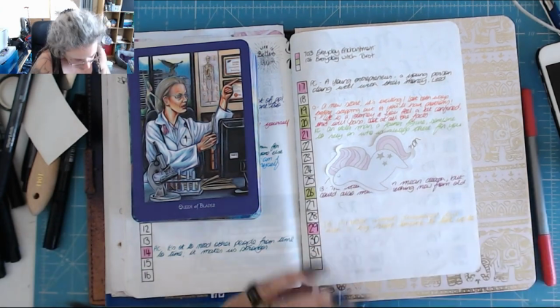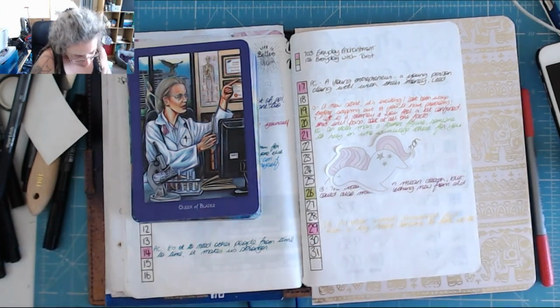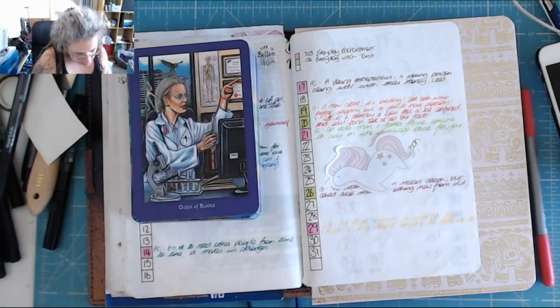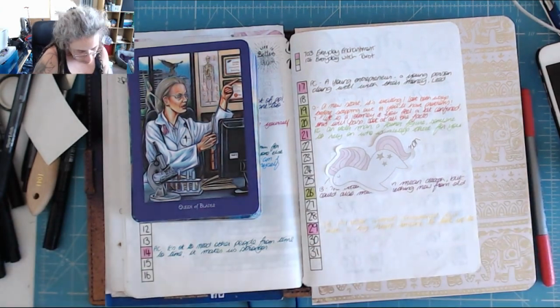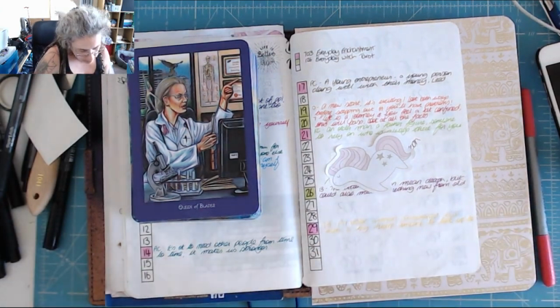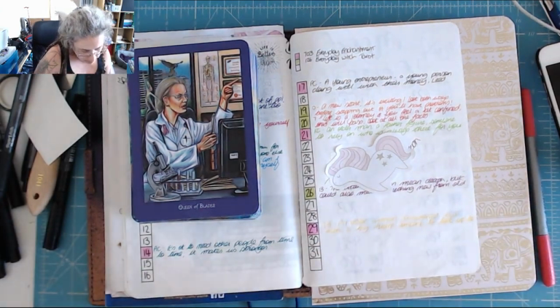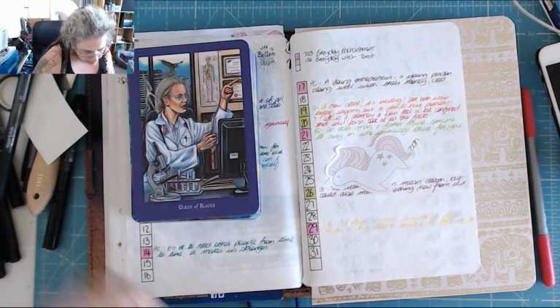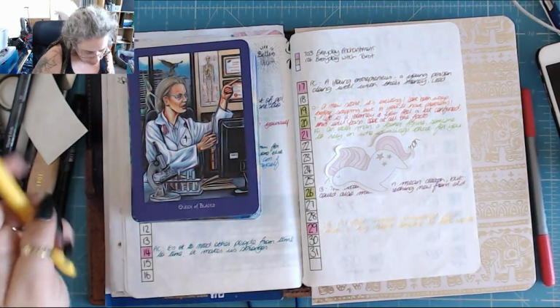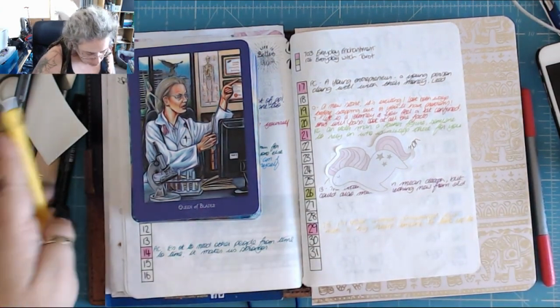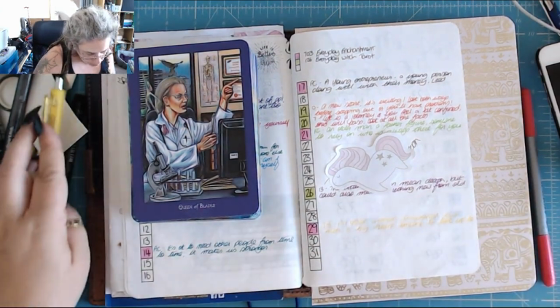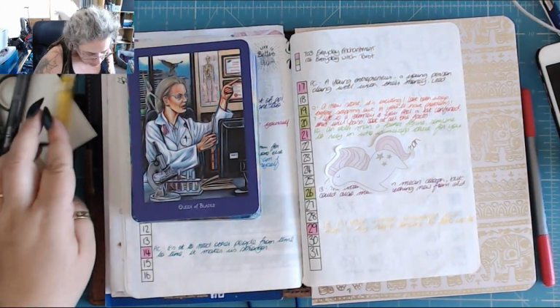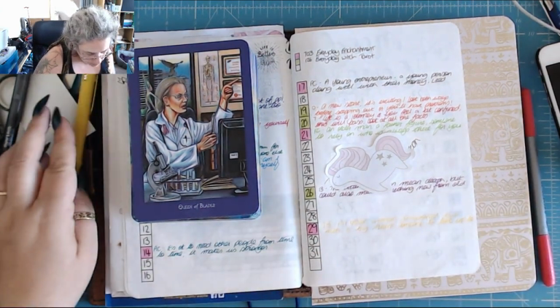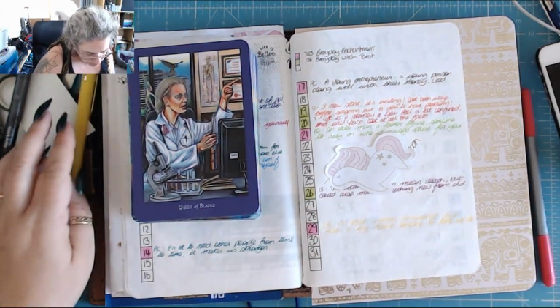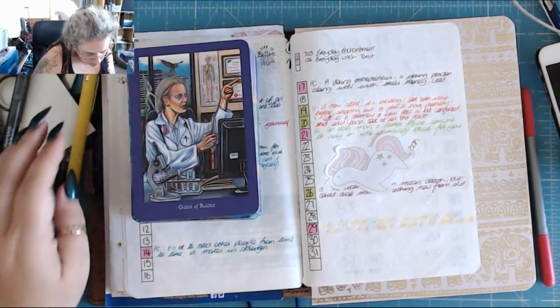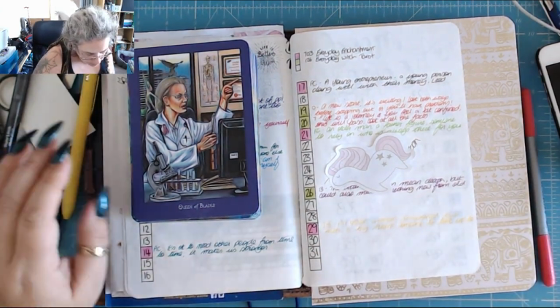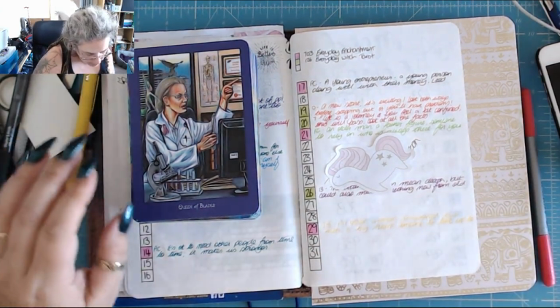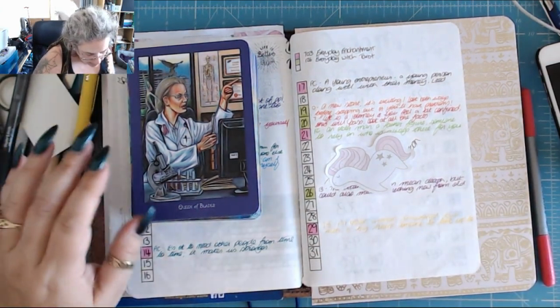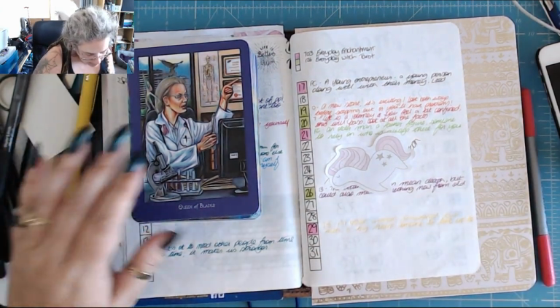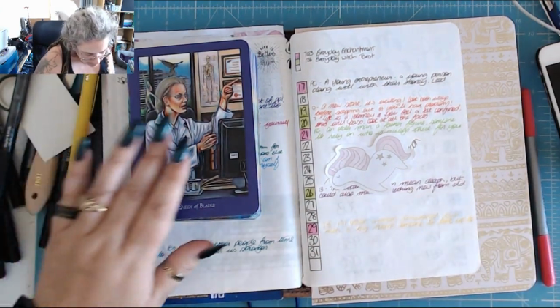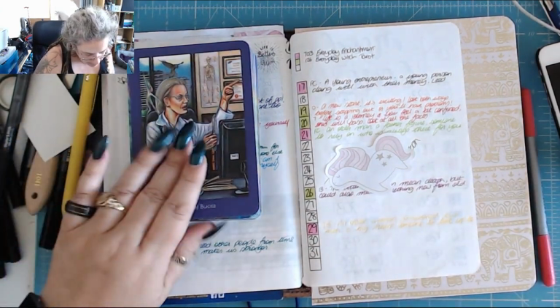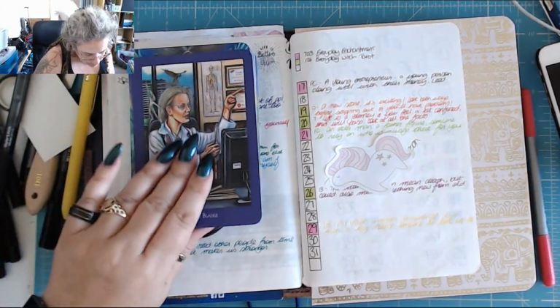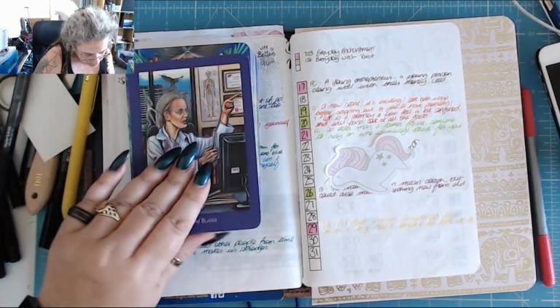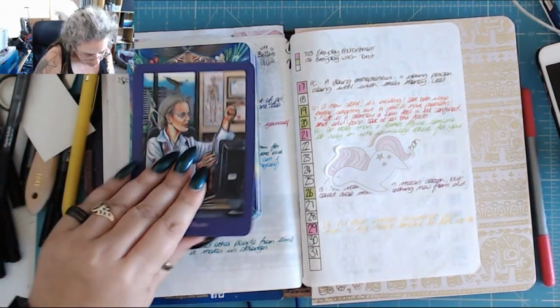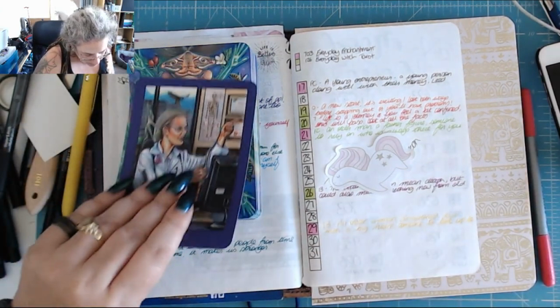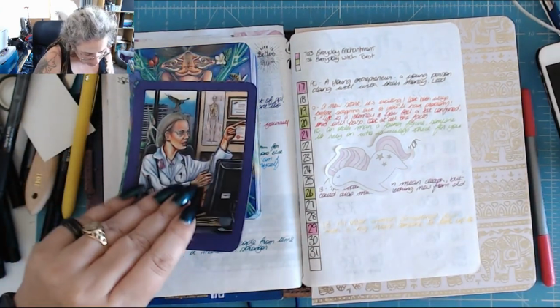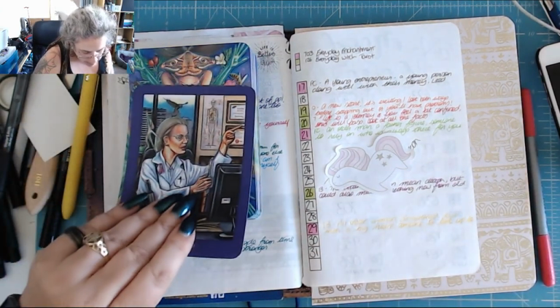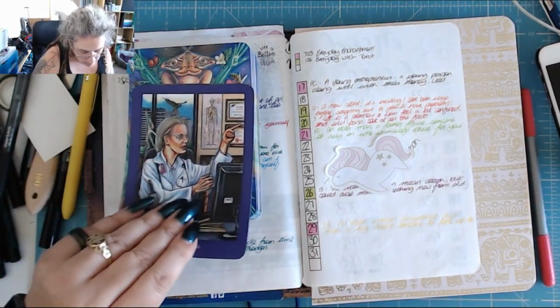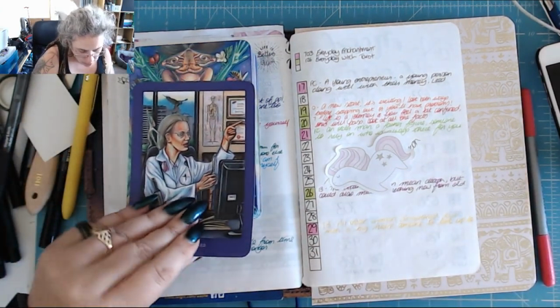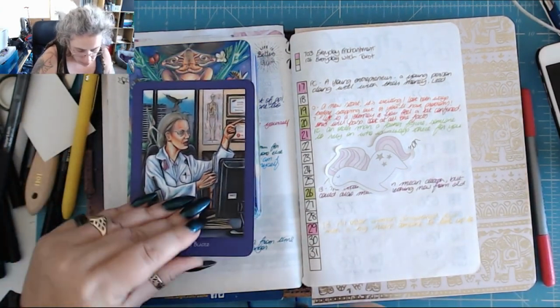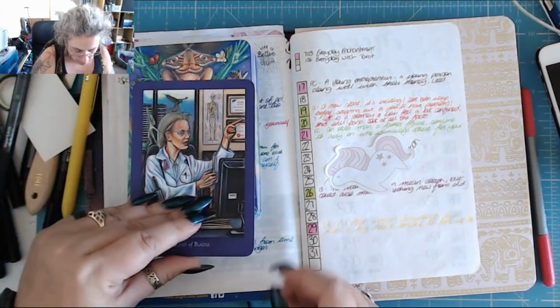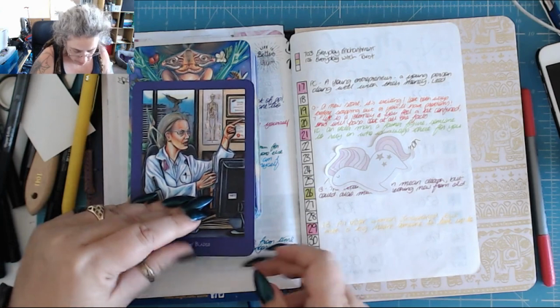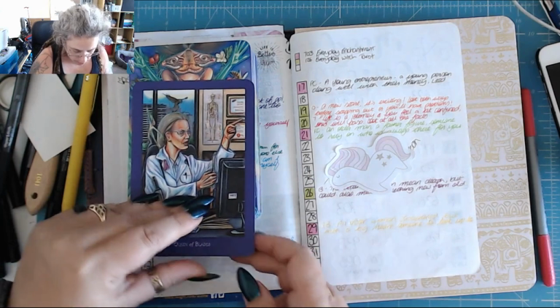I put: an older woman, disciplined but with a big heart, someone to look up to.